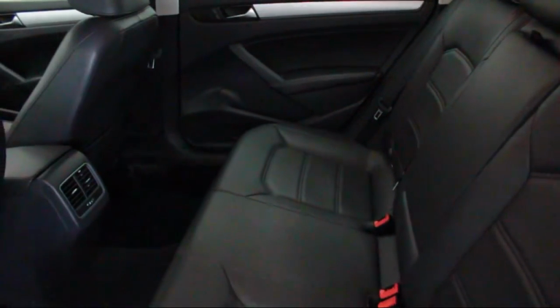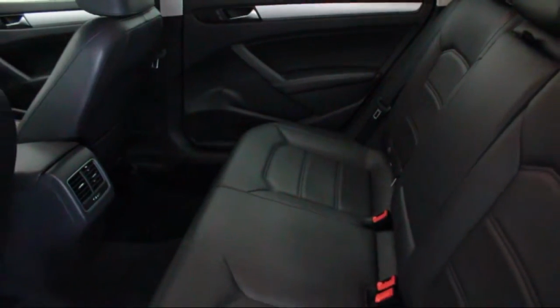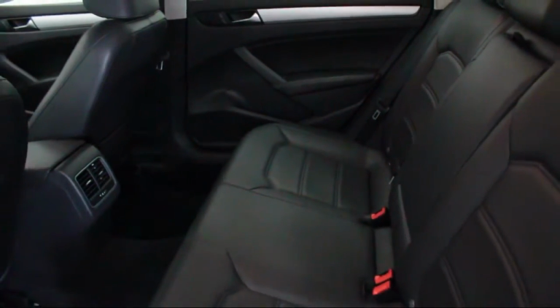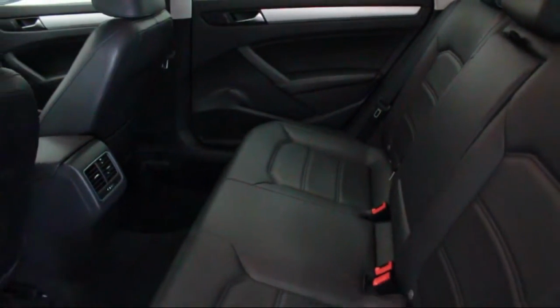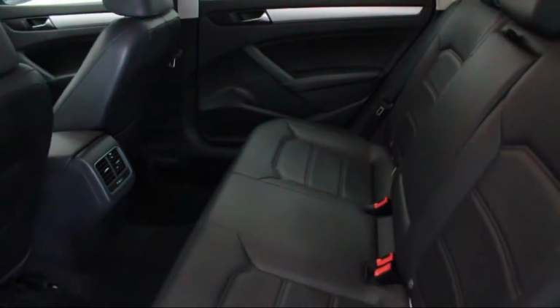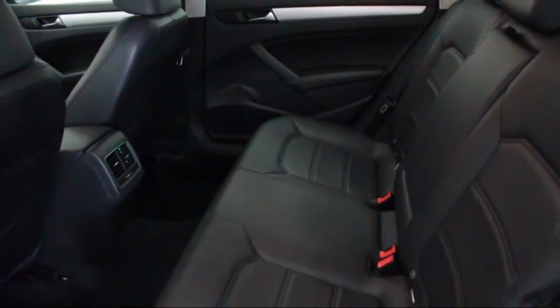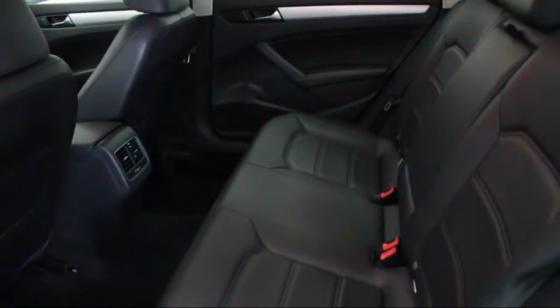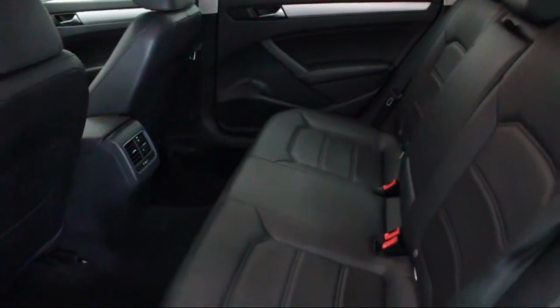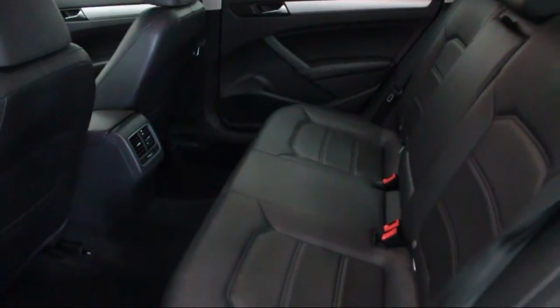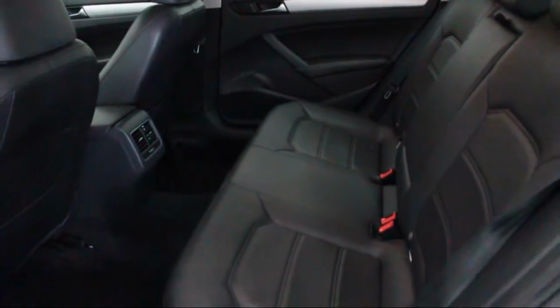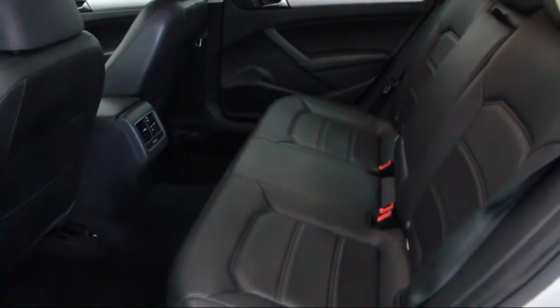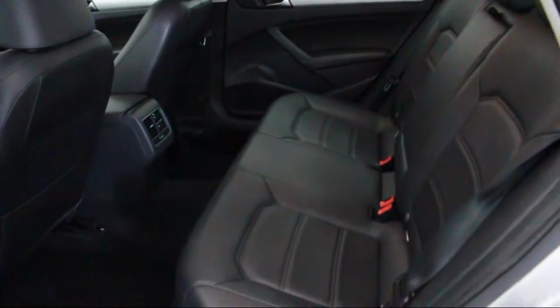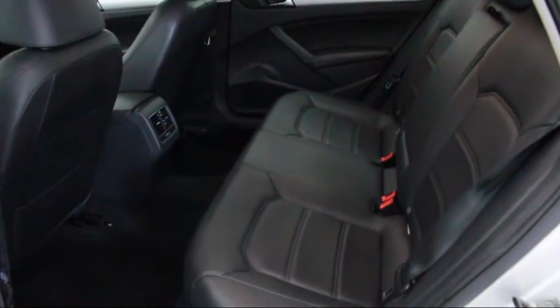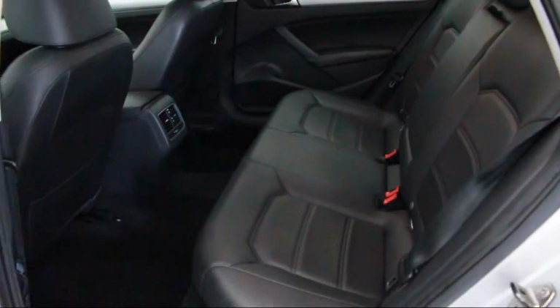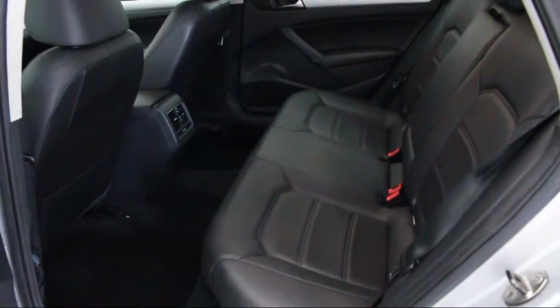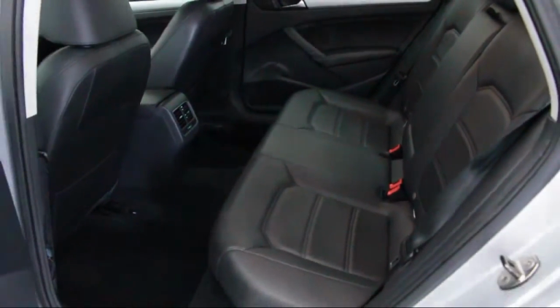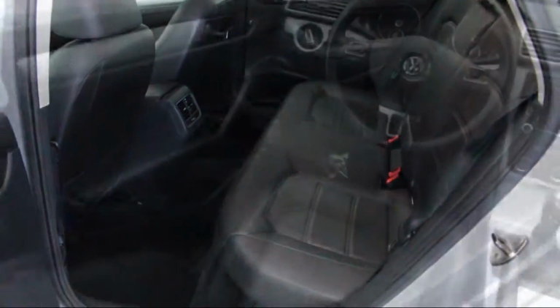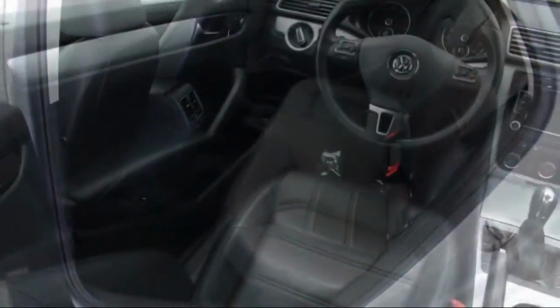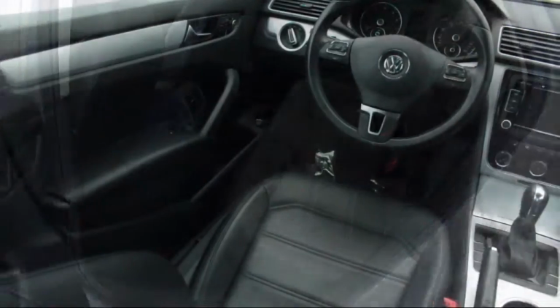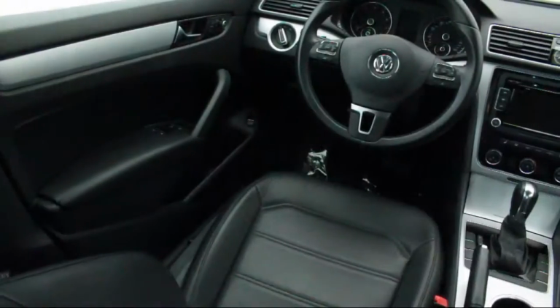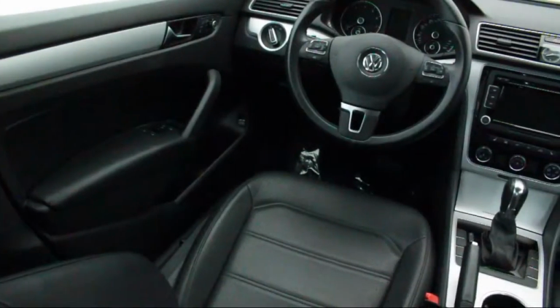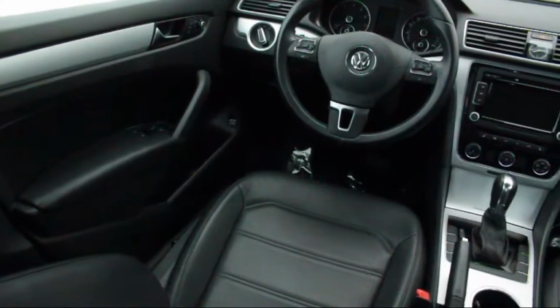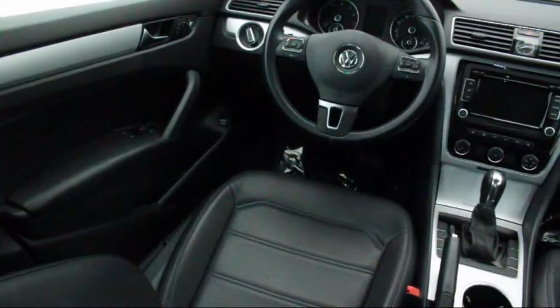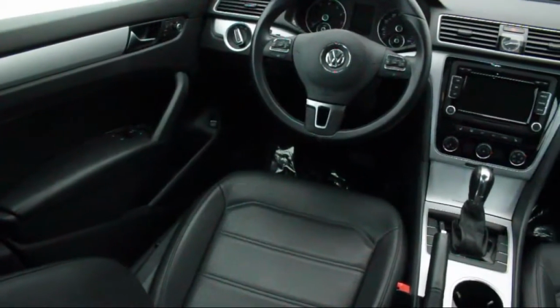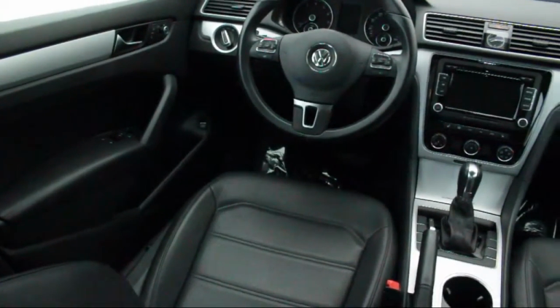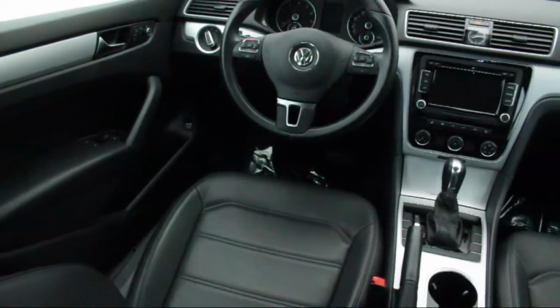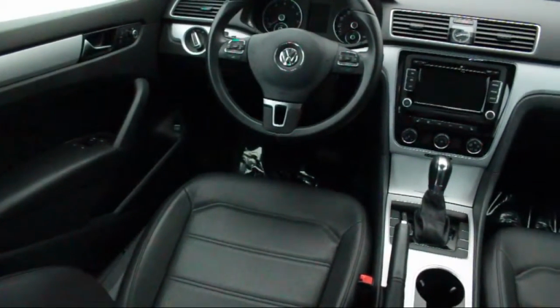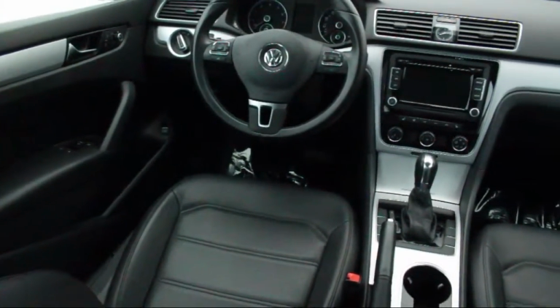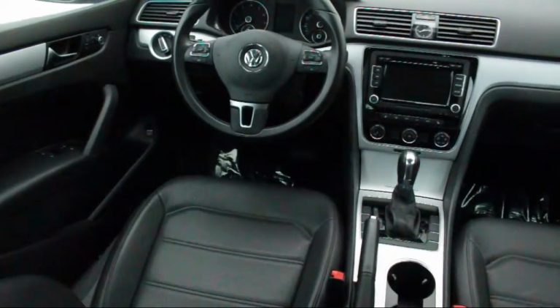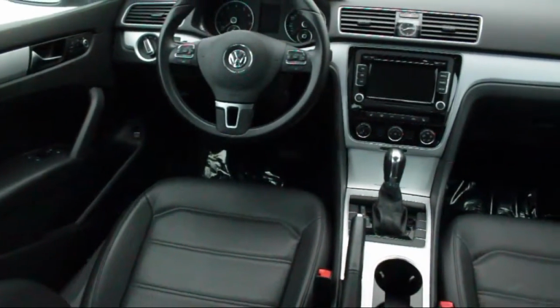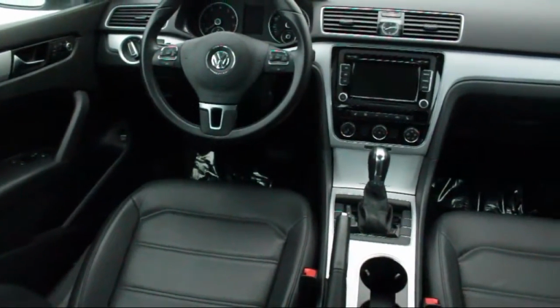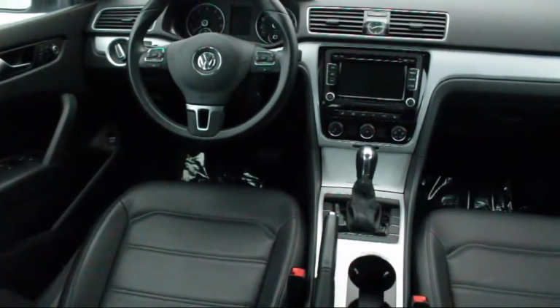We also offer free Carfax reports and Kelley Blue Book Market Price Comparison on every vehicle in inventory.